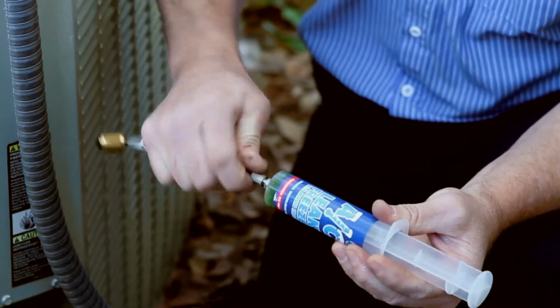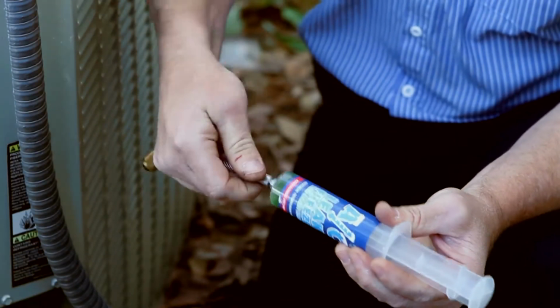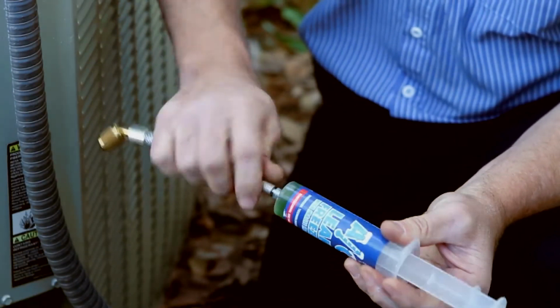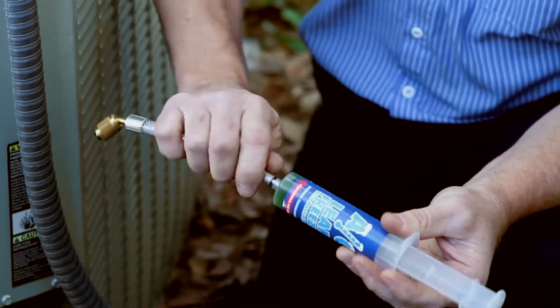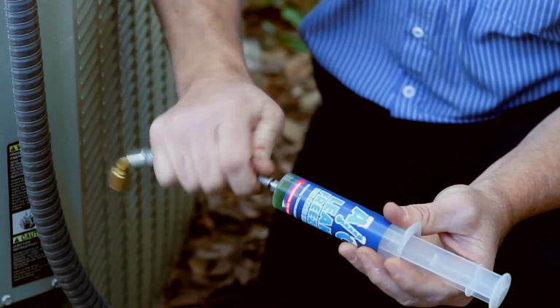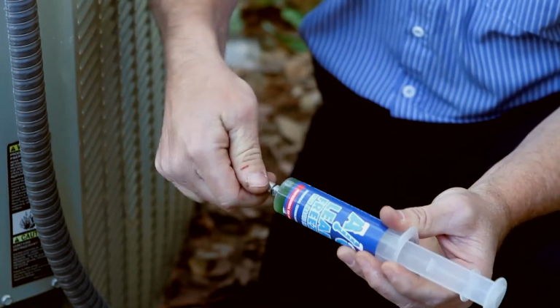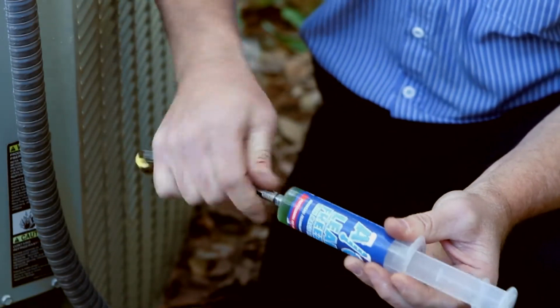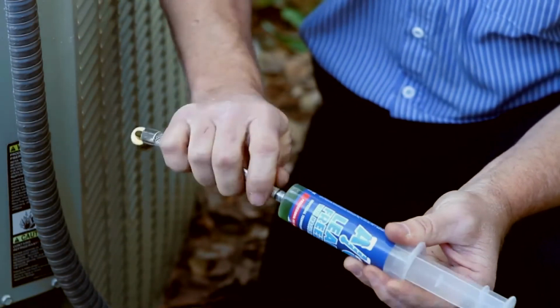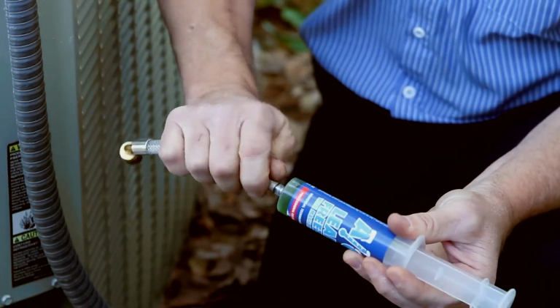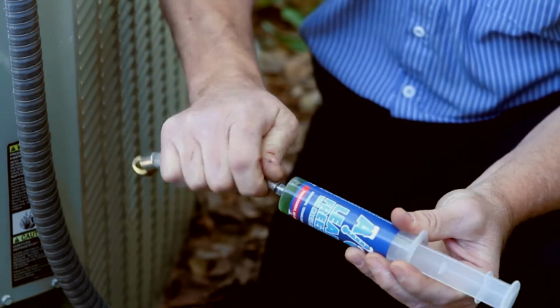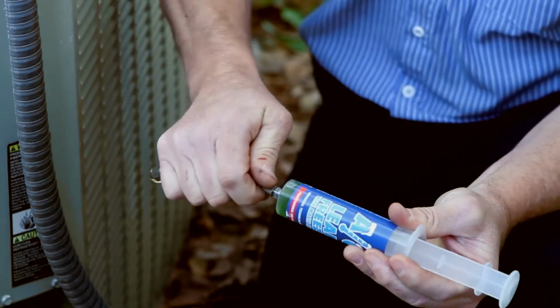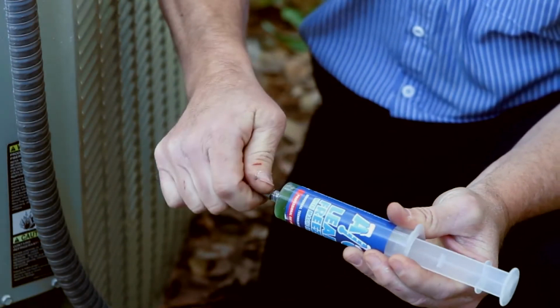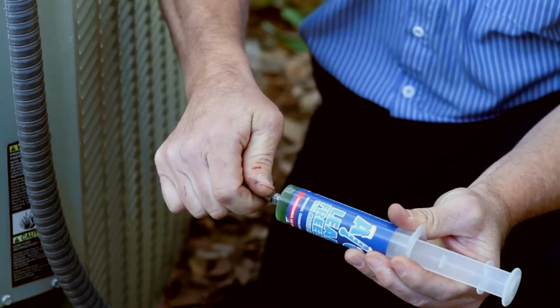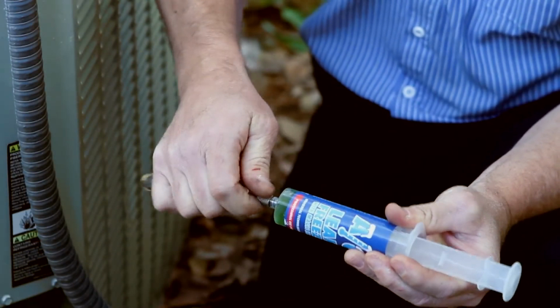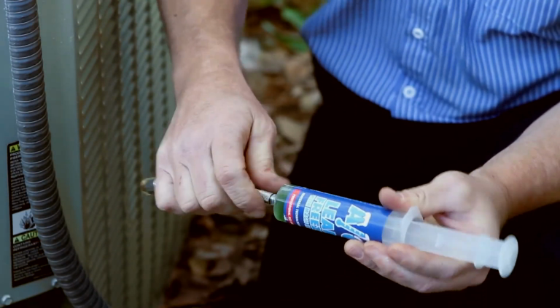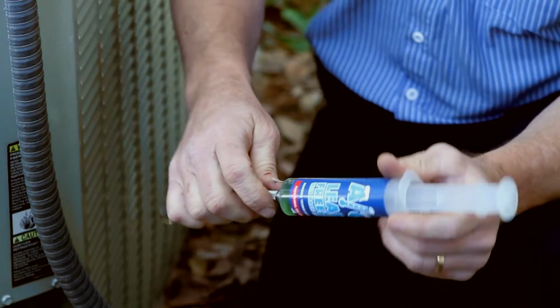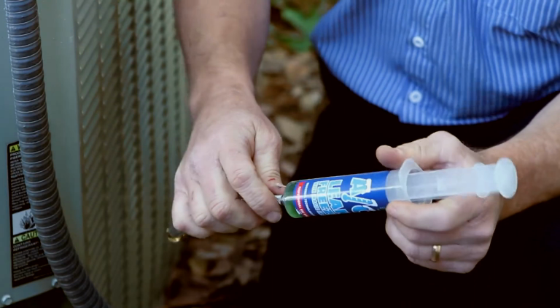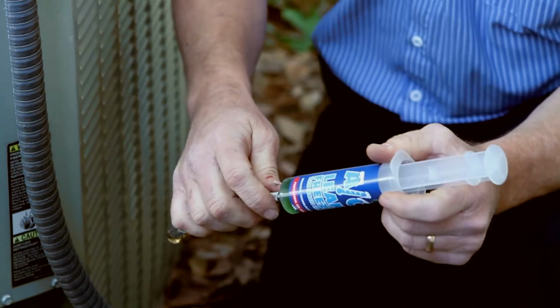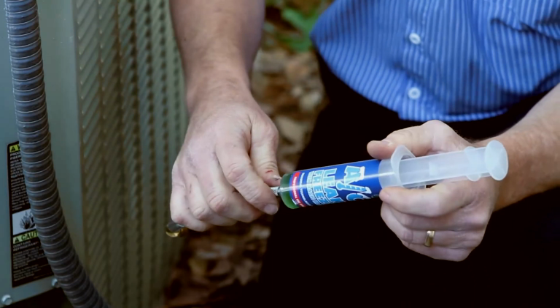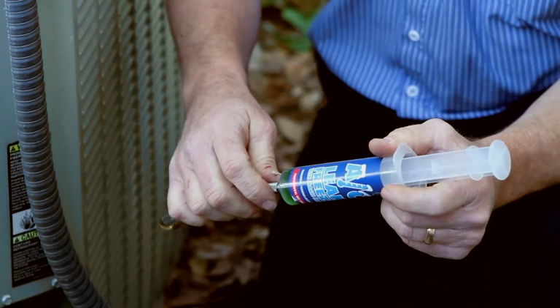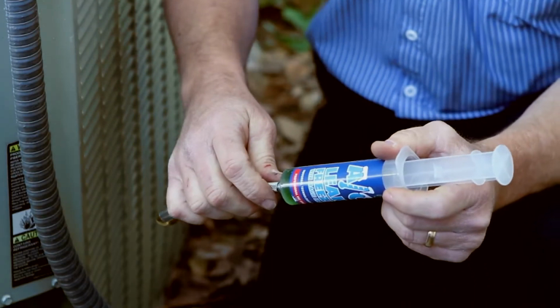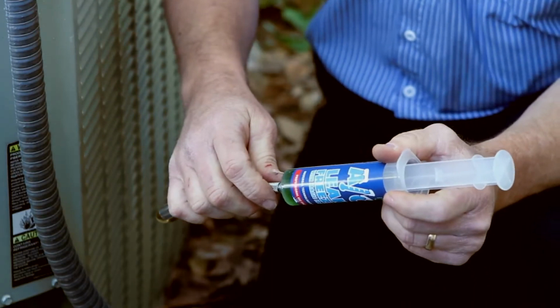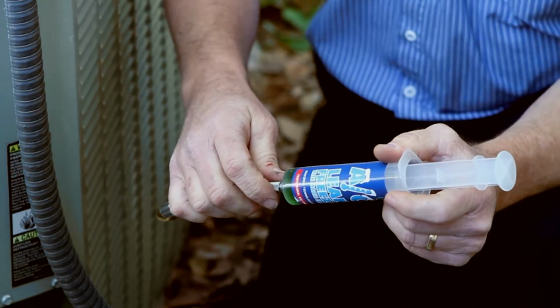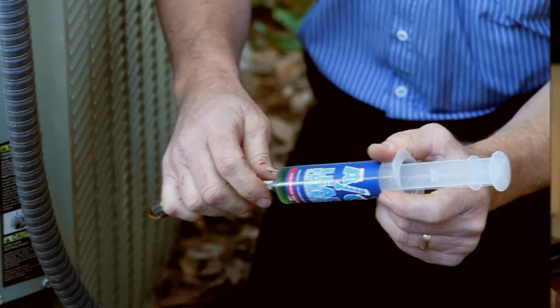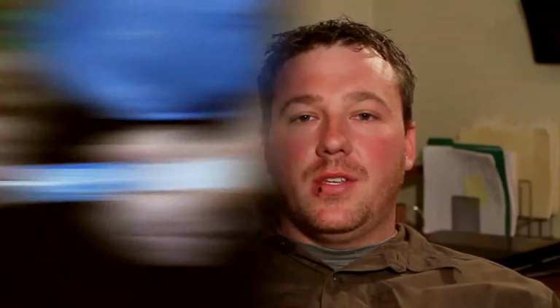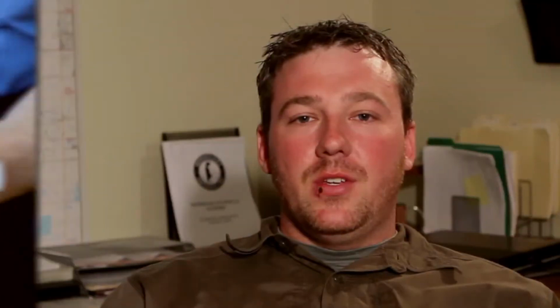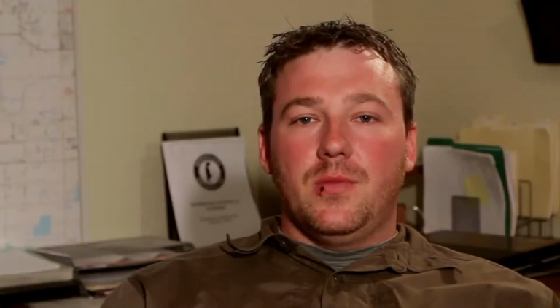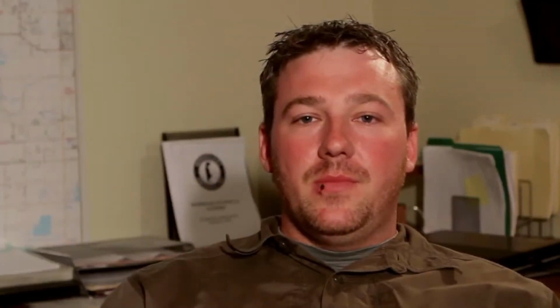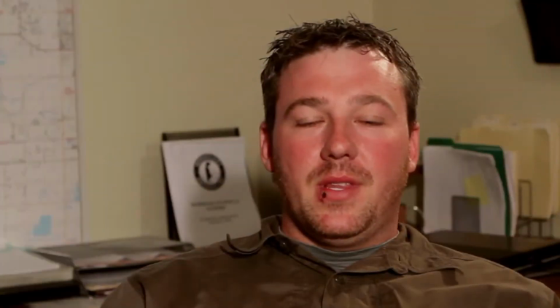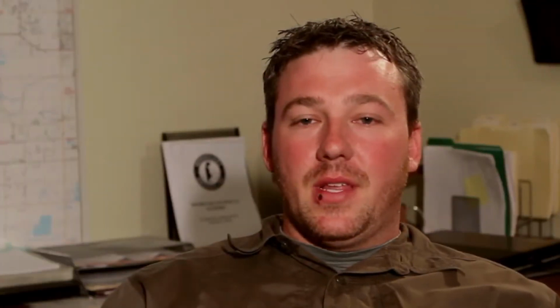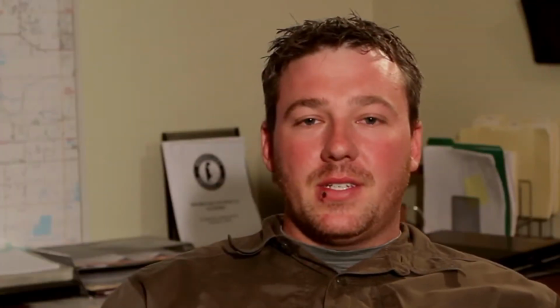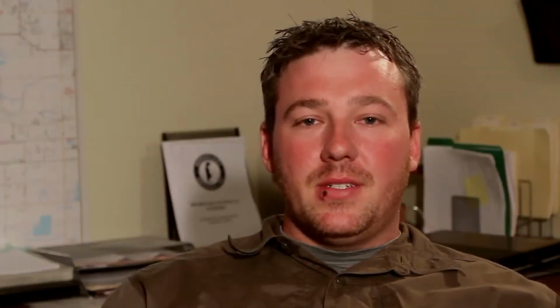AC Leak Freeze is really easy to install. We just inject it in the system with the supplied tube, and then that's it.